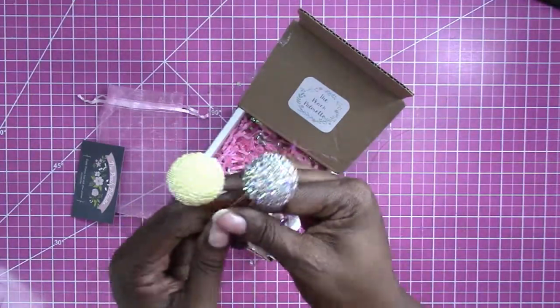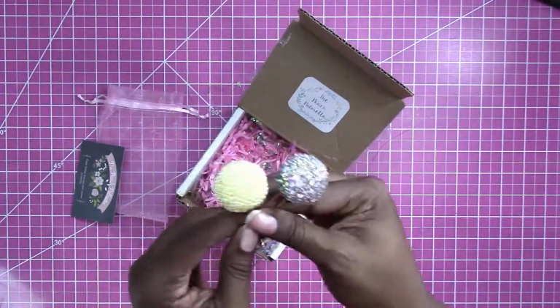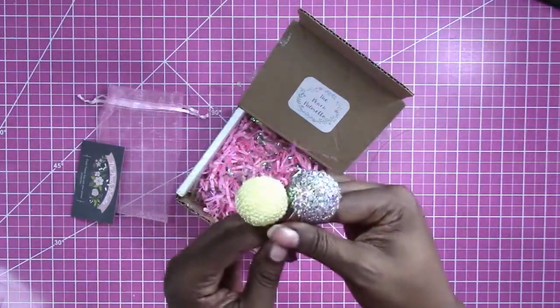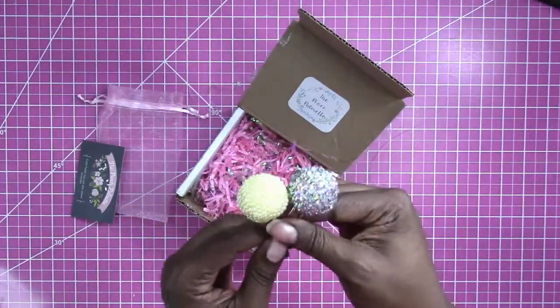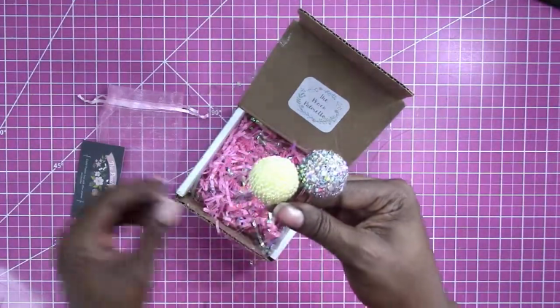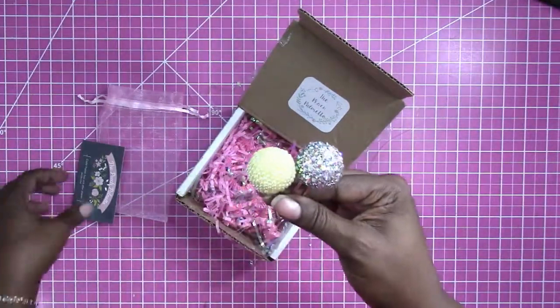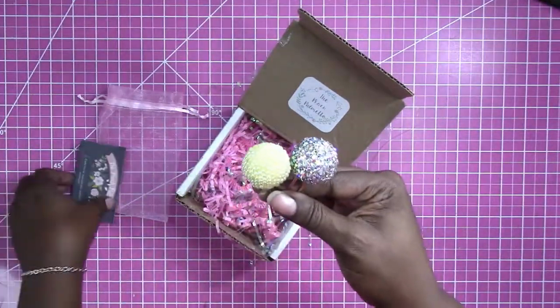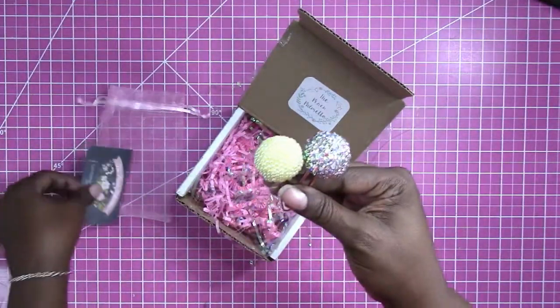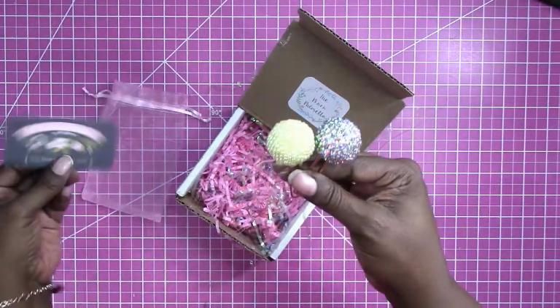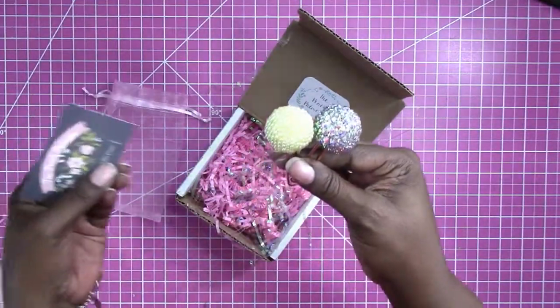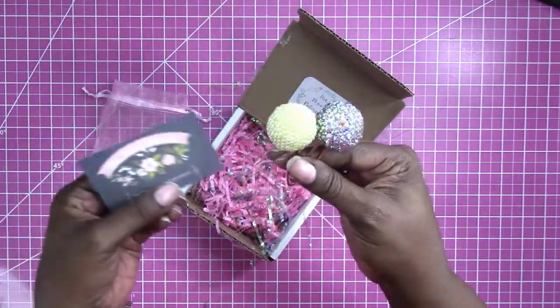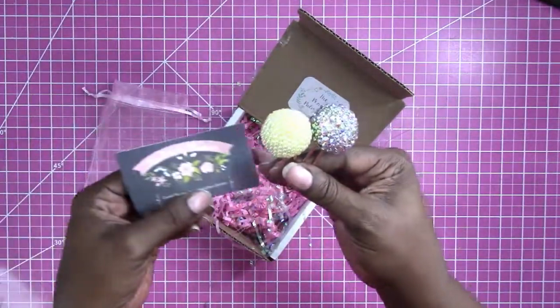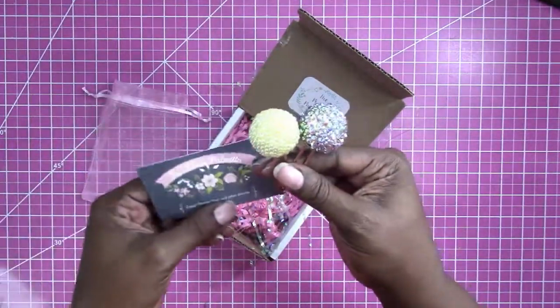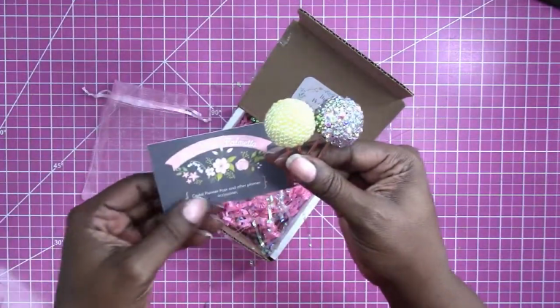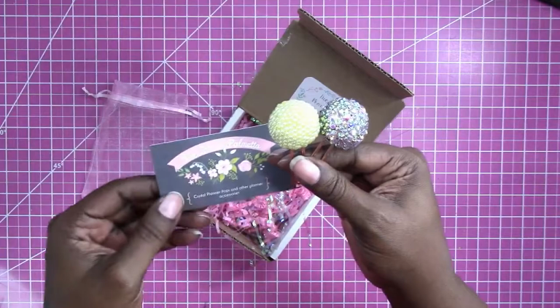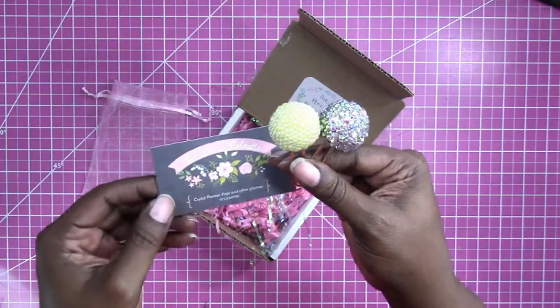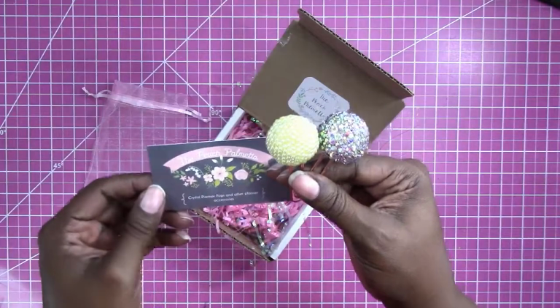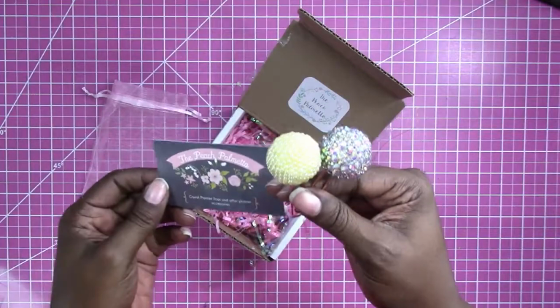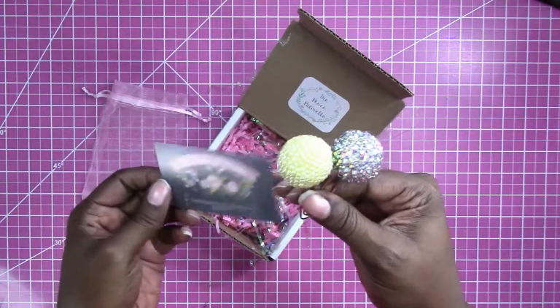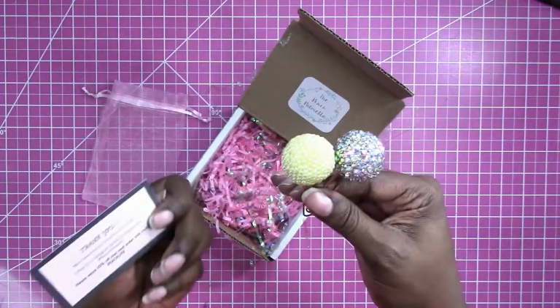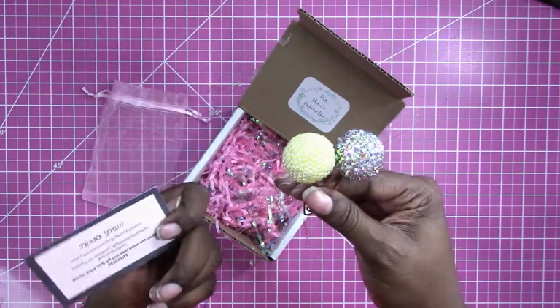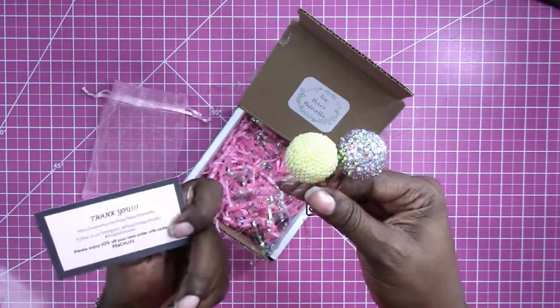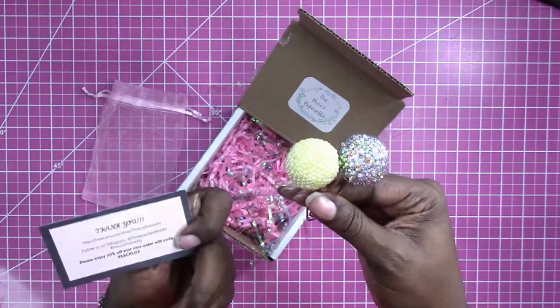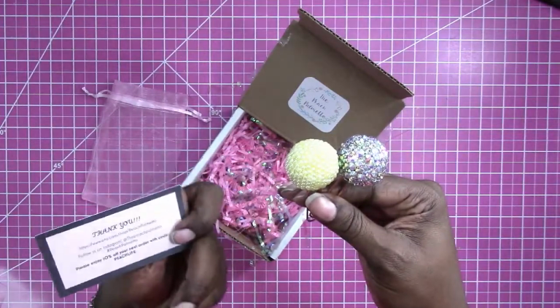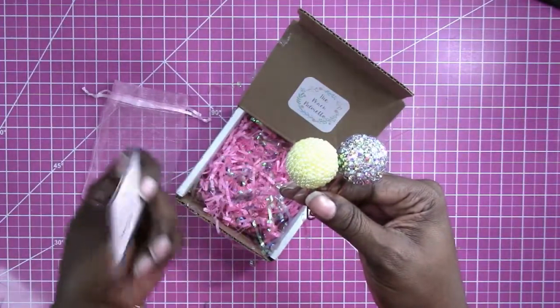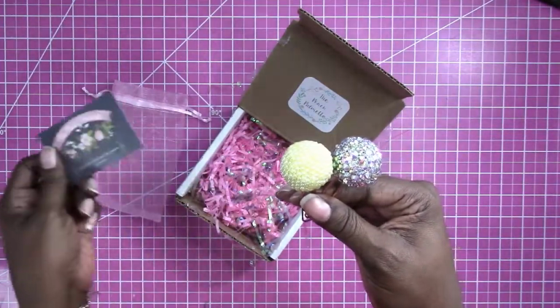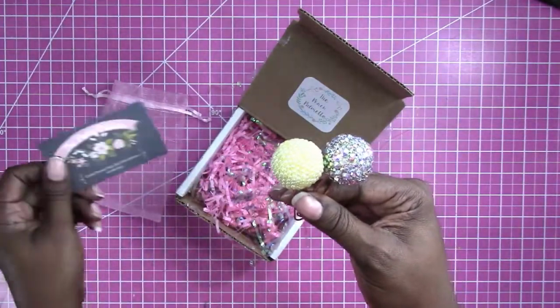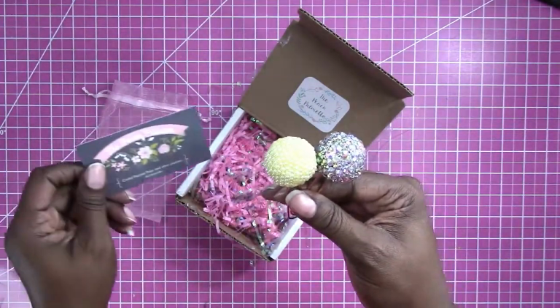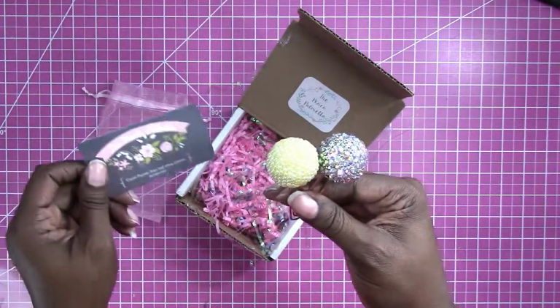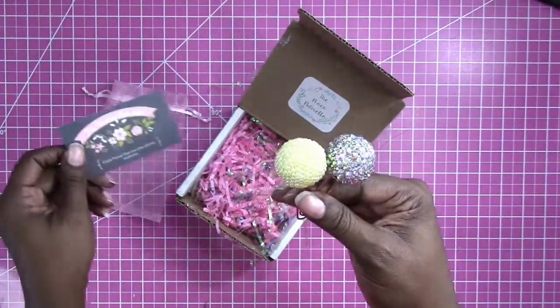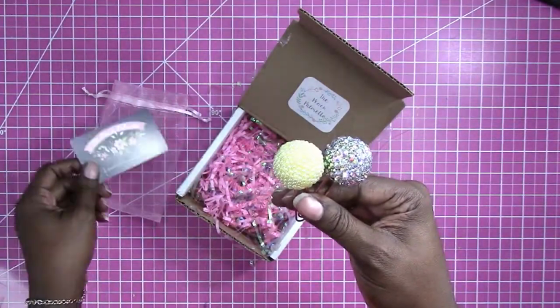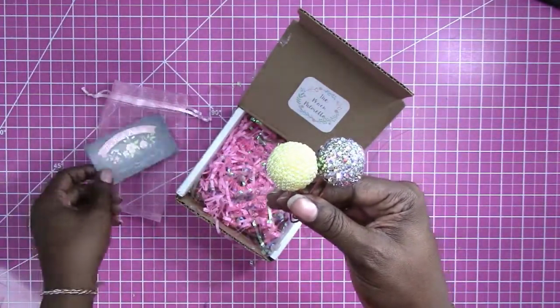The name of the shop is The Peach Palmetto and it's on Etsy if you want to check out her shop.